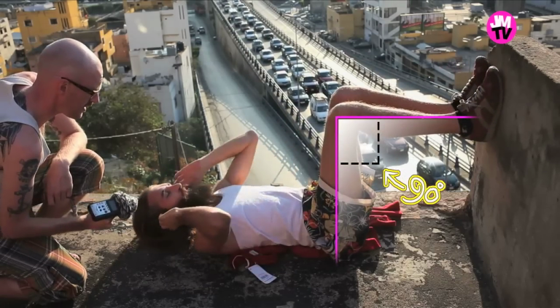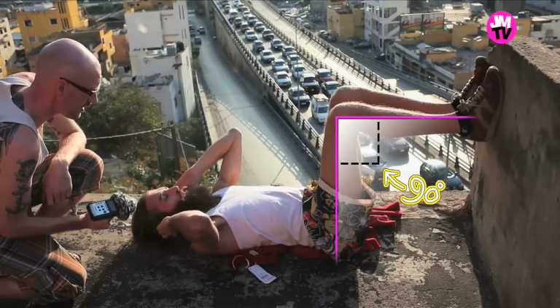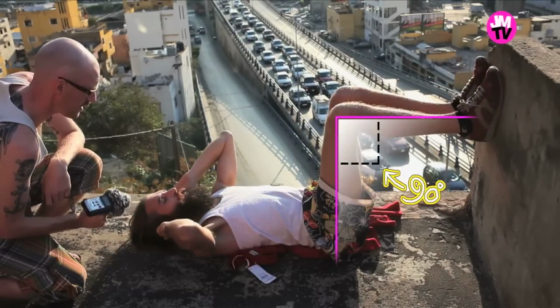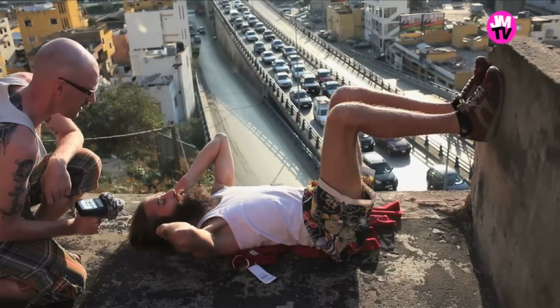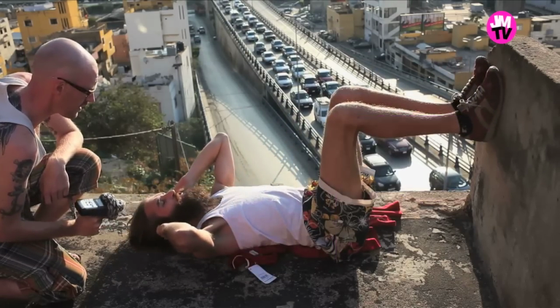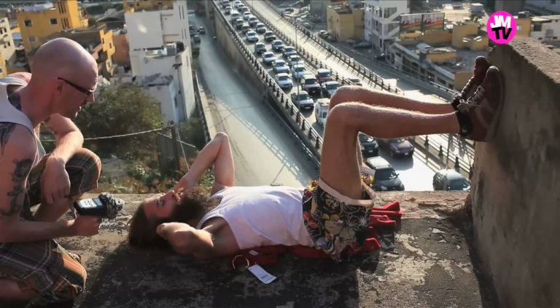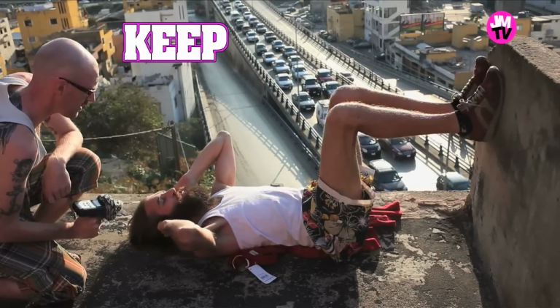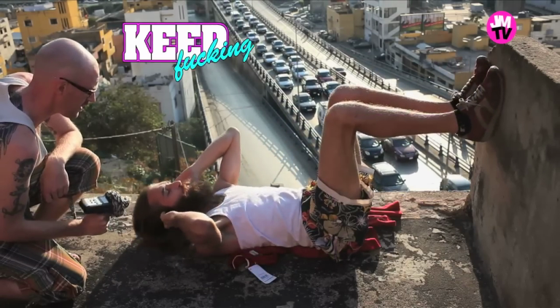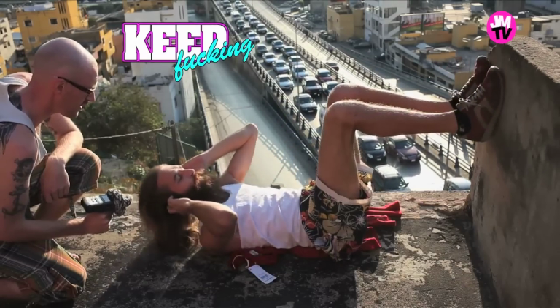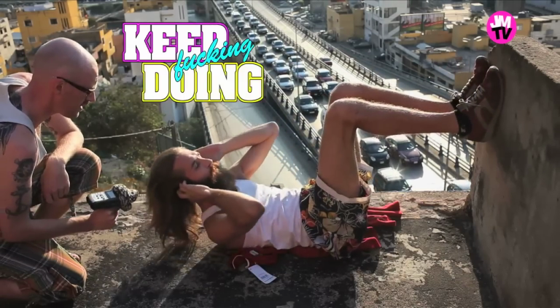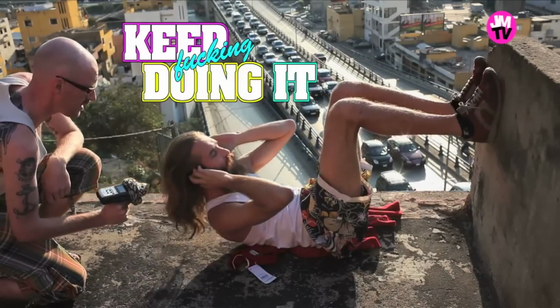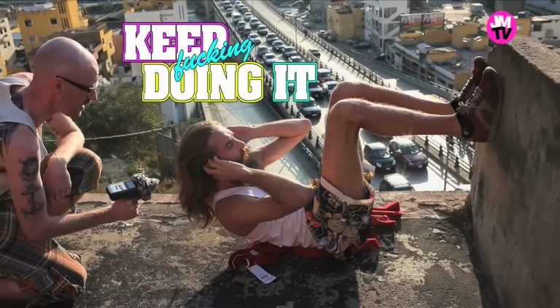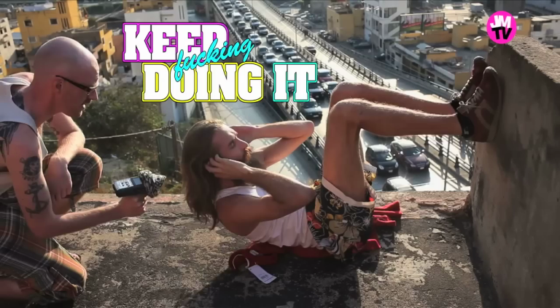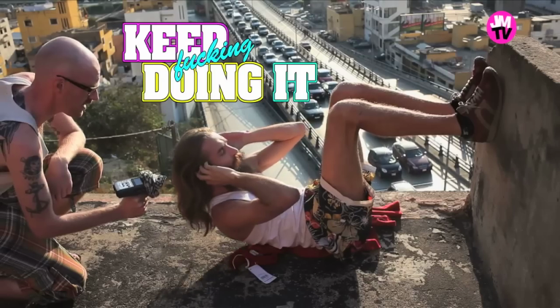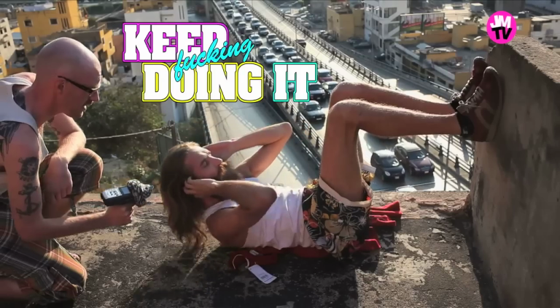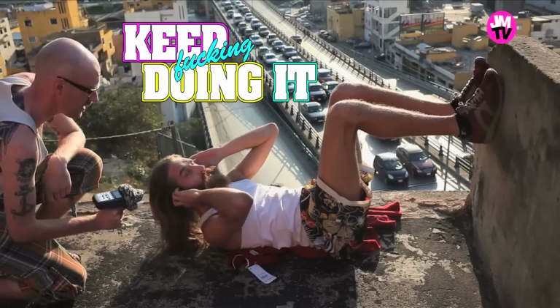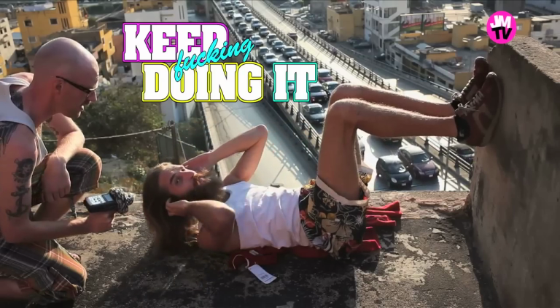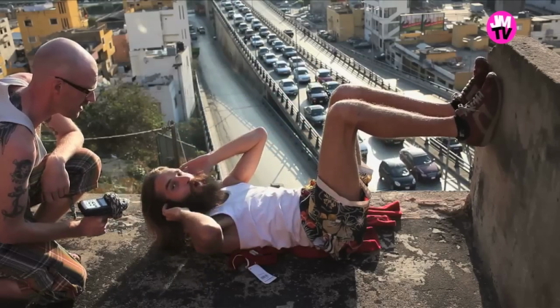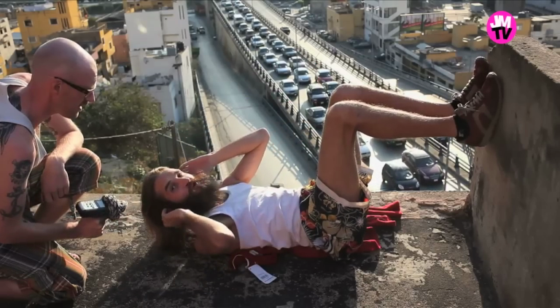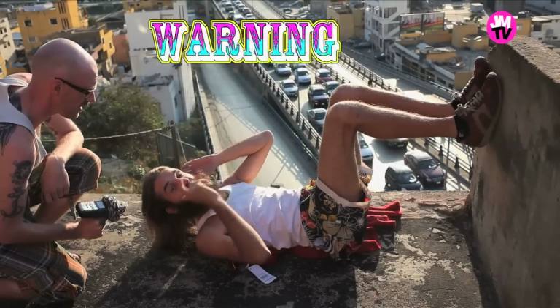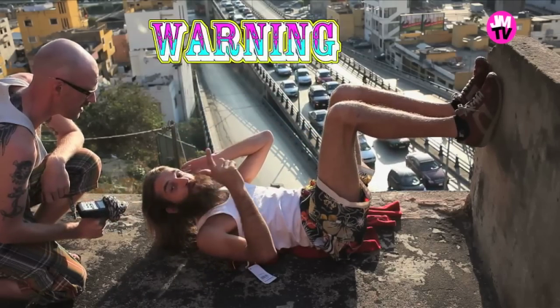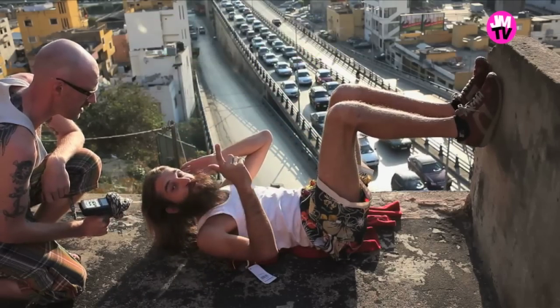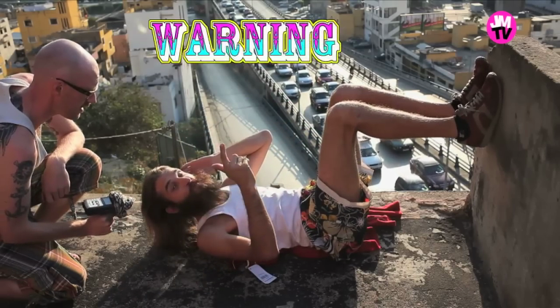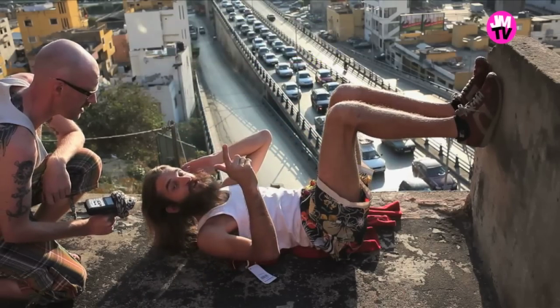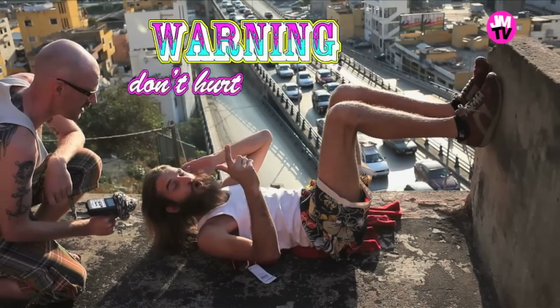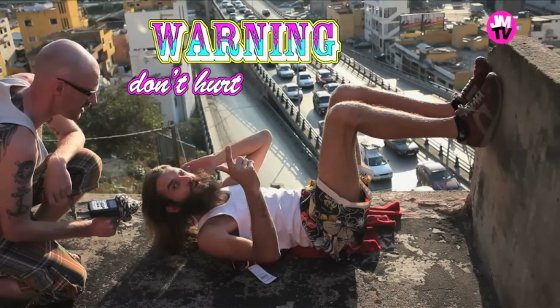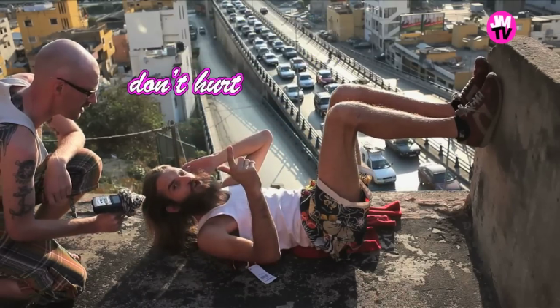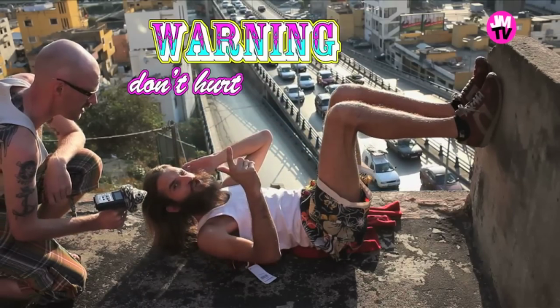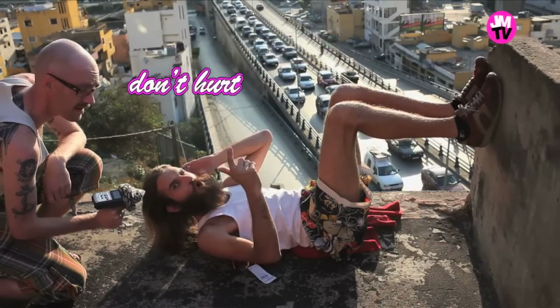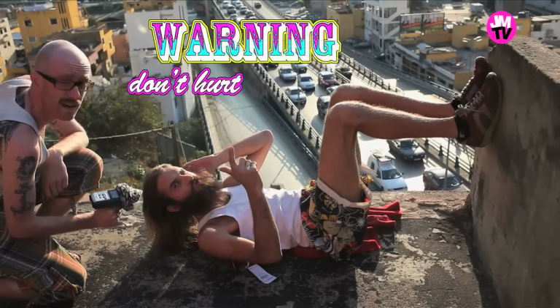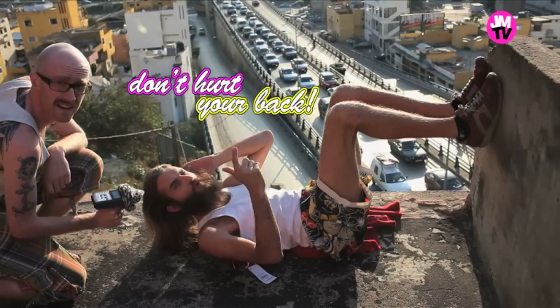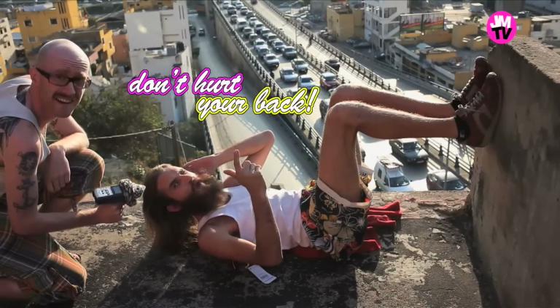And then you just keep going. Important! Make sure it doesn't hurt your back.